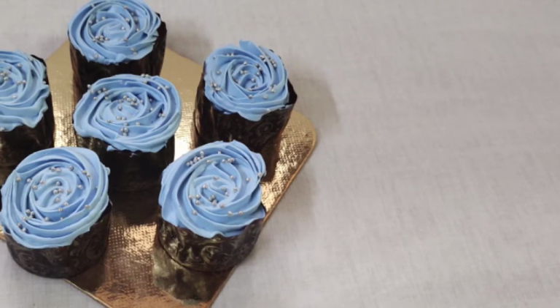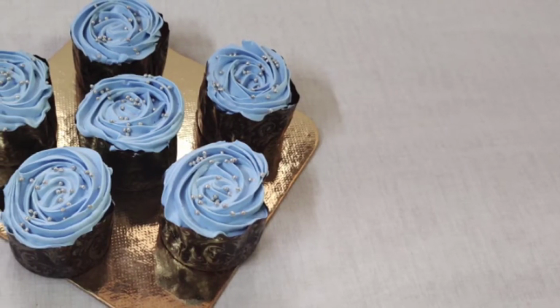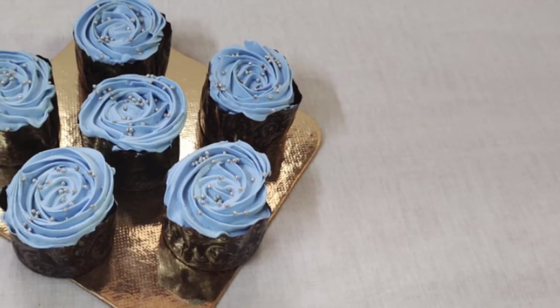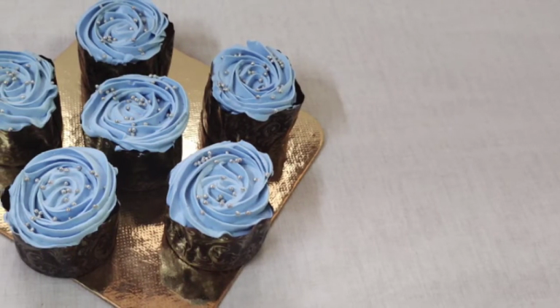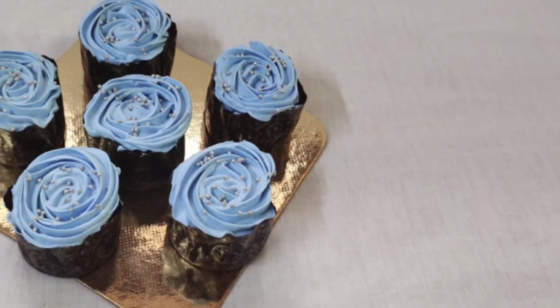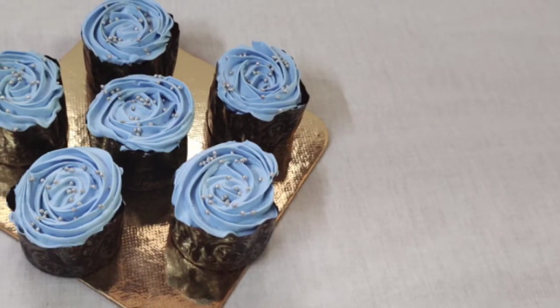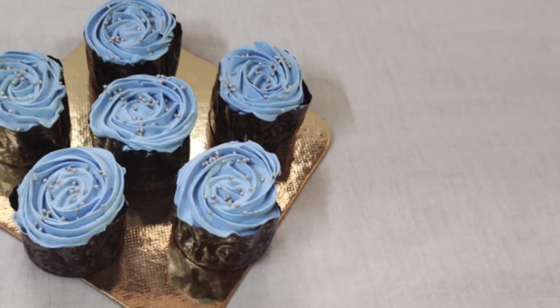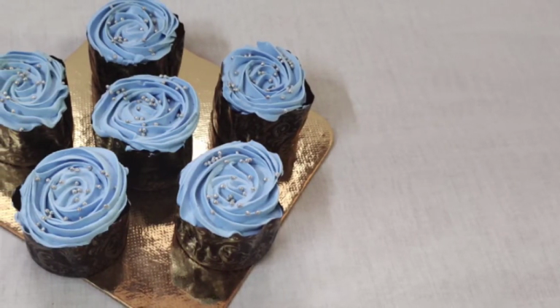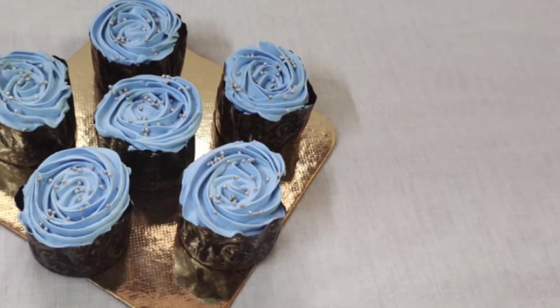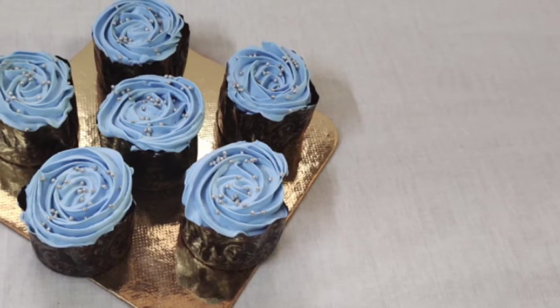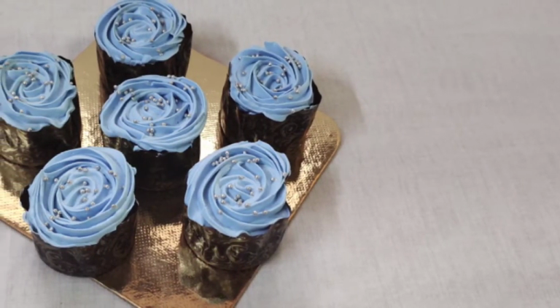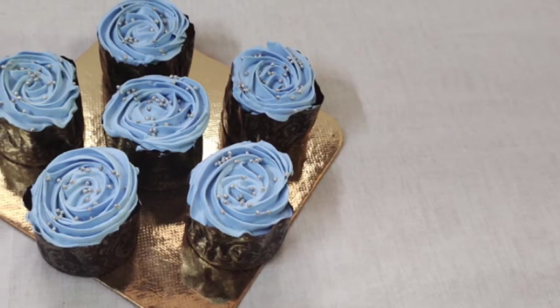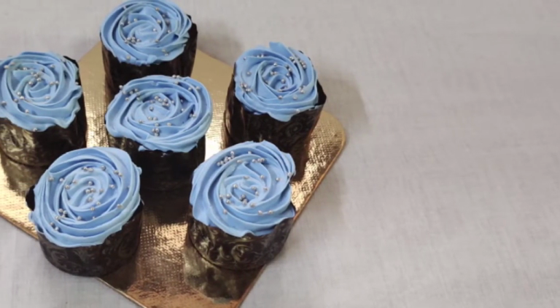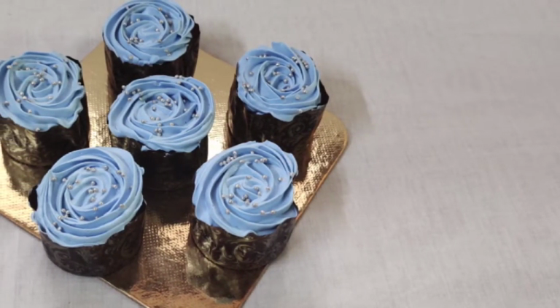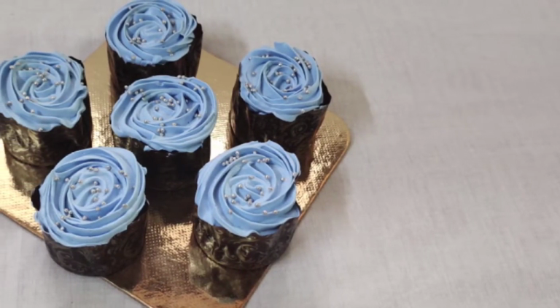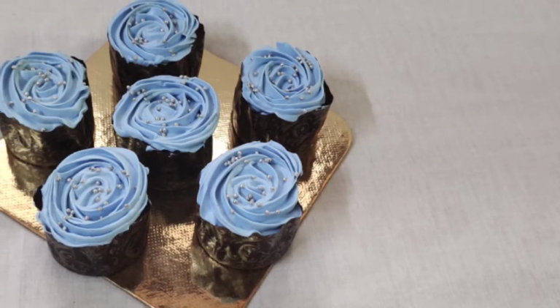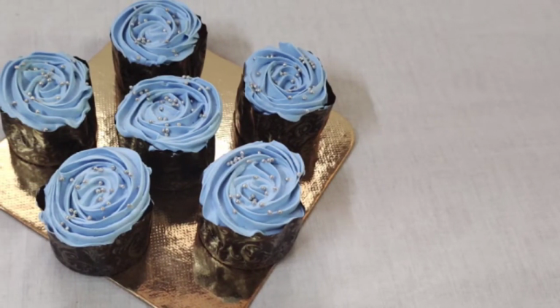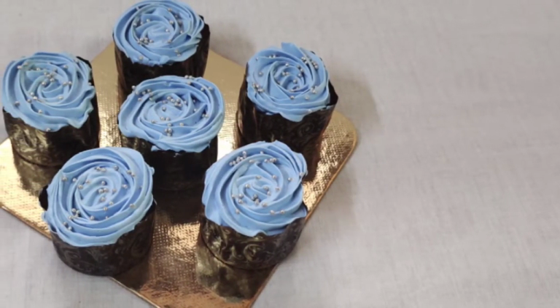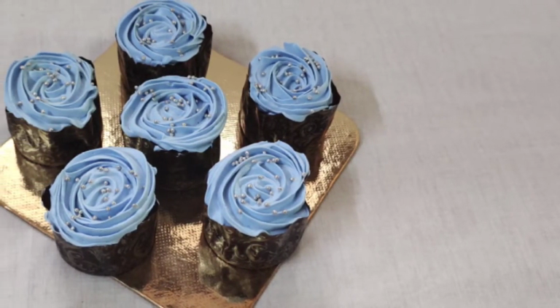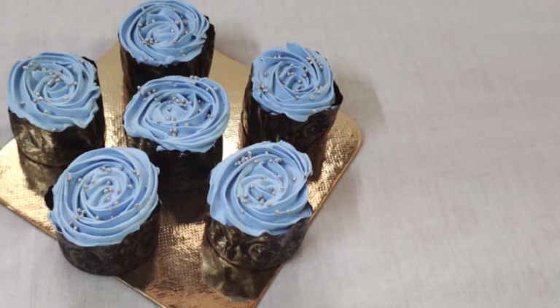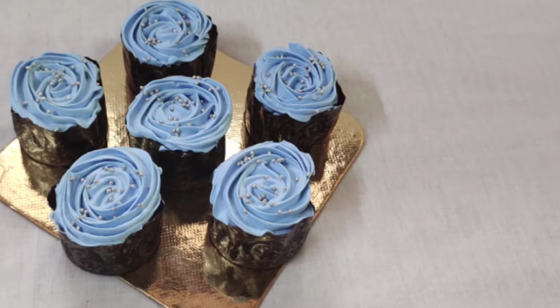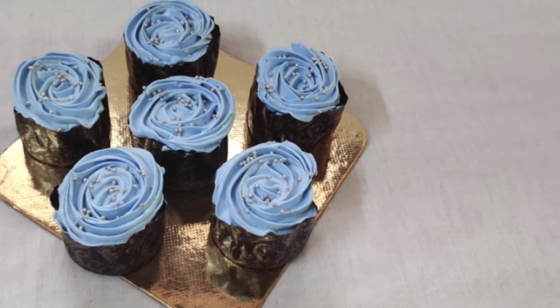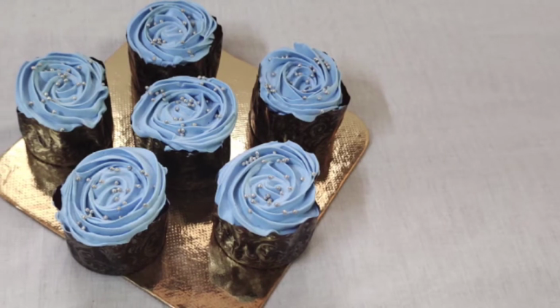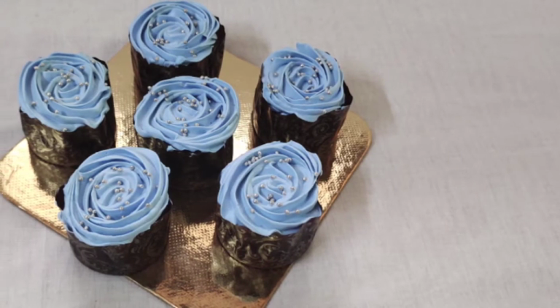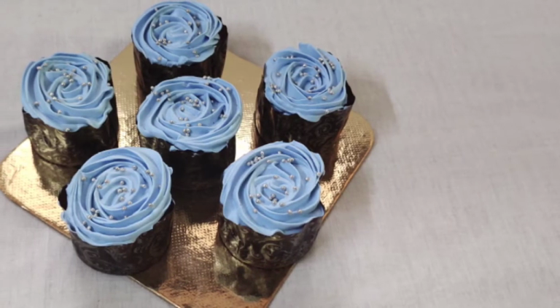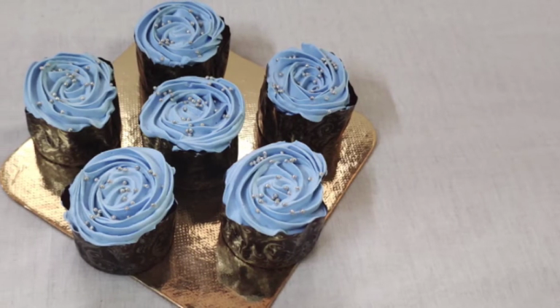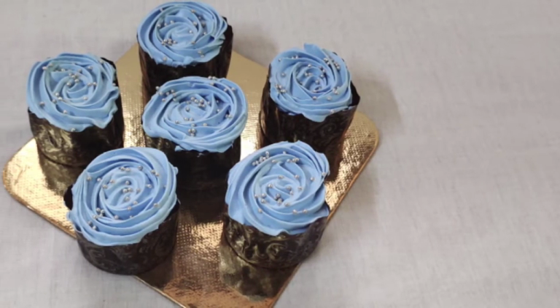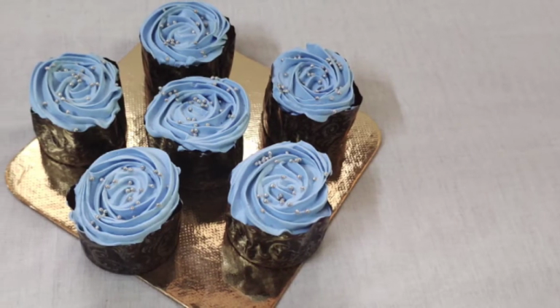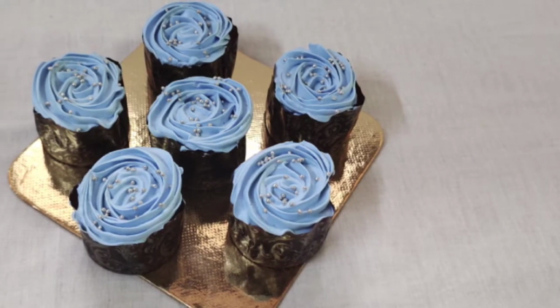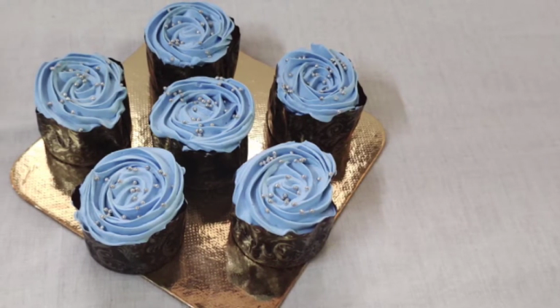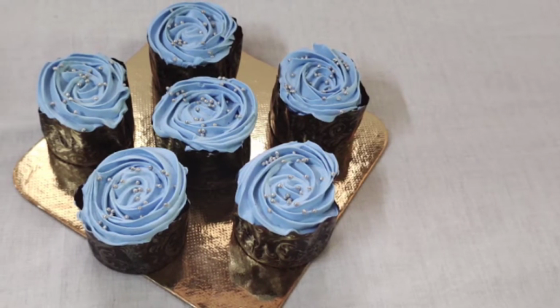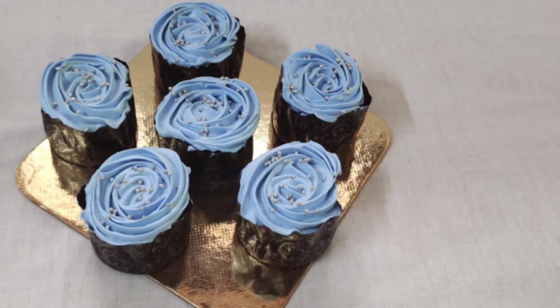Hello, Asalaamu alaikum. Welcome to Sajmice Kukki Art. Hello everyone.